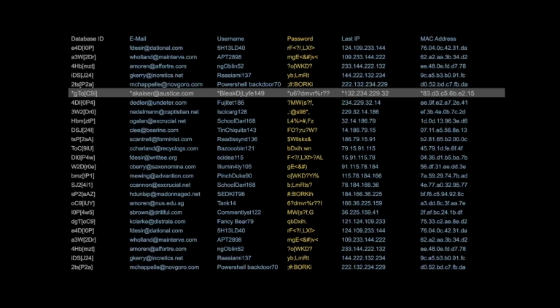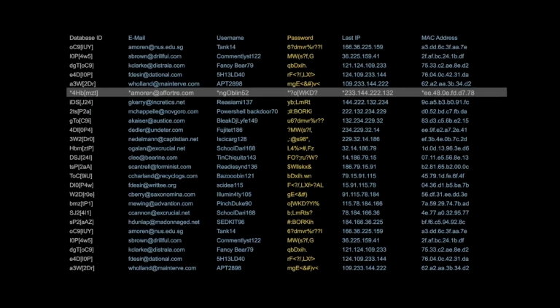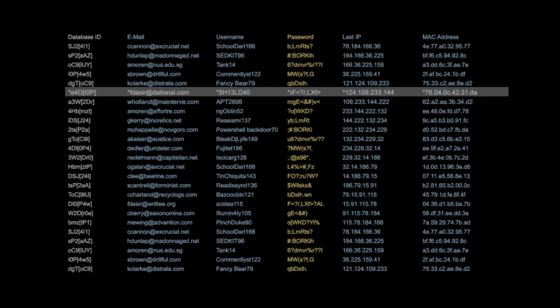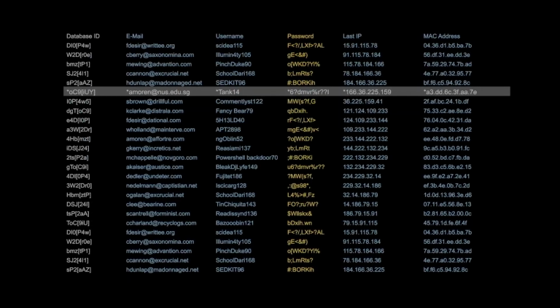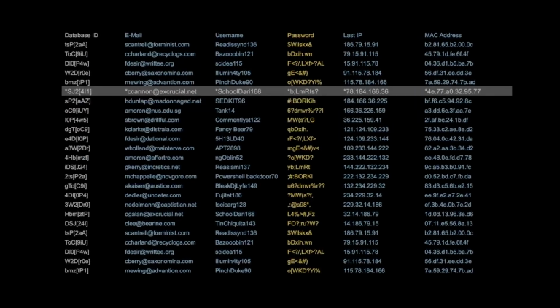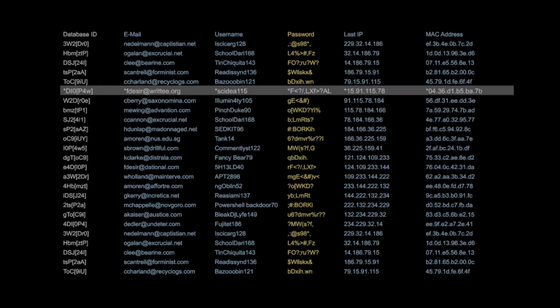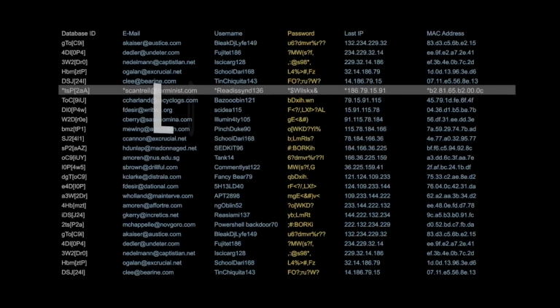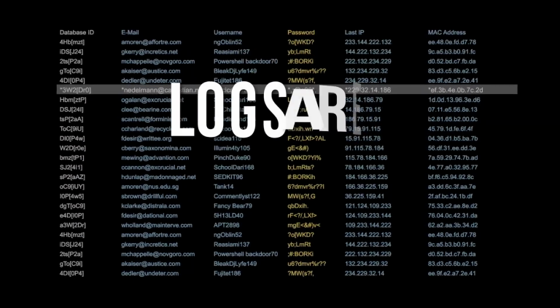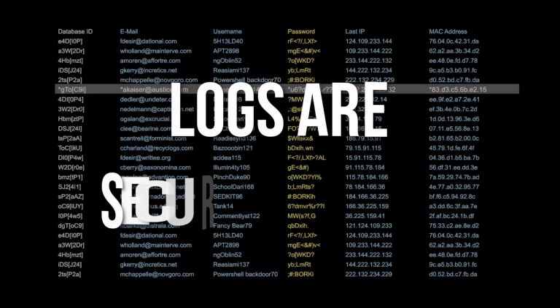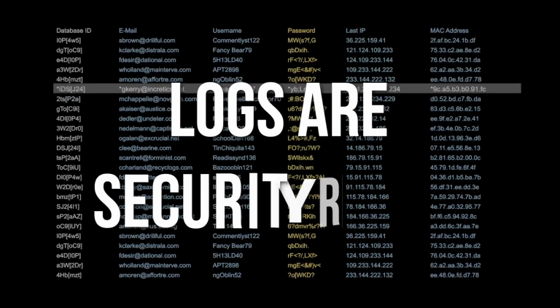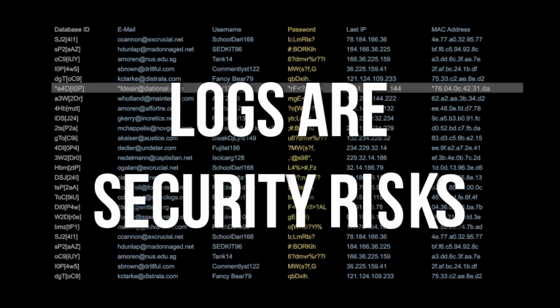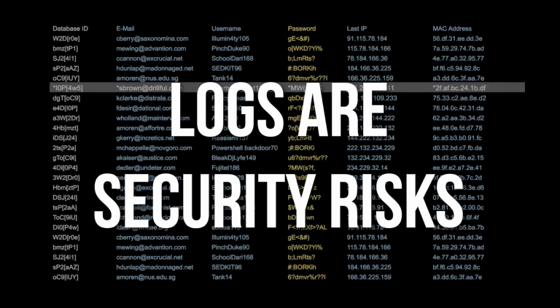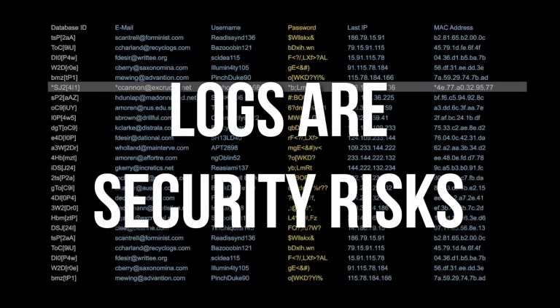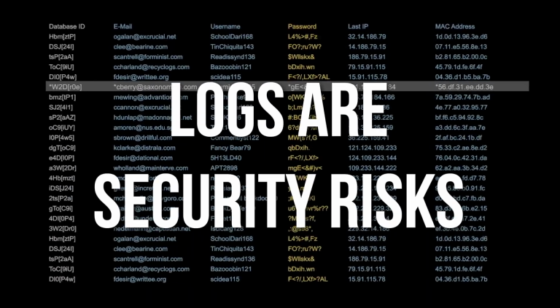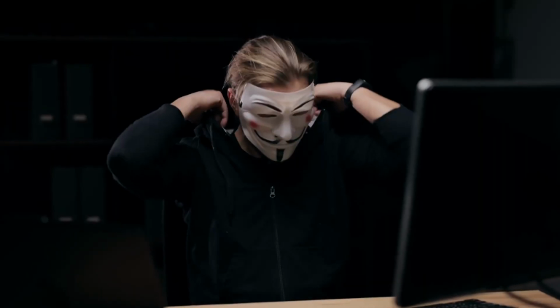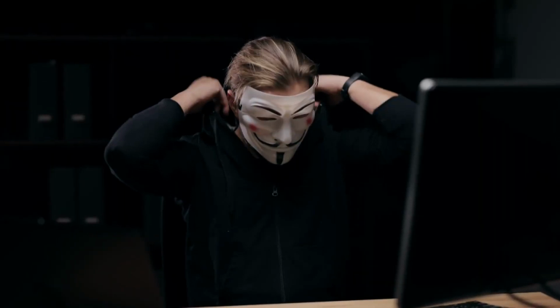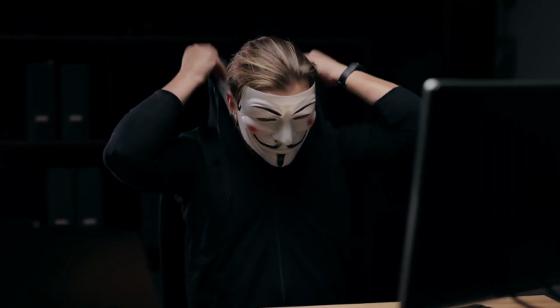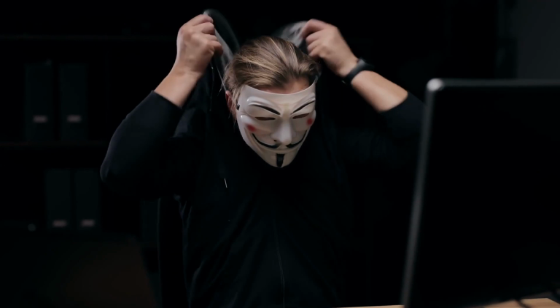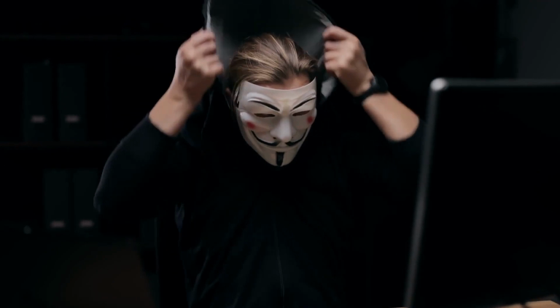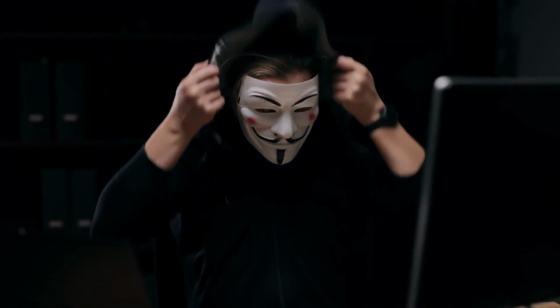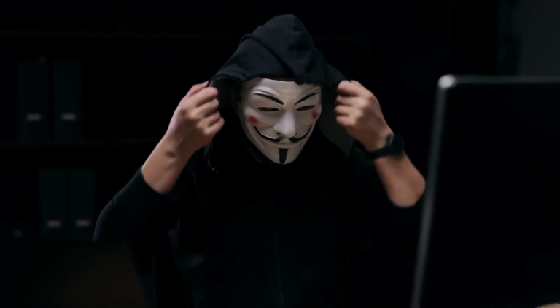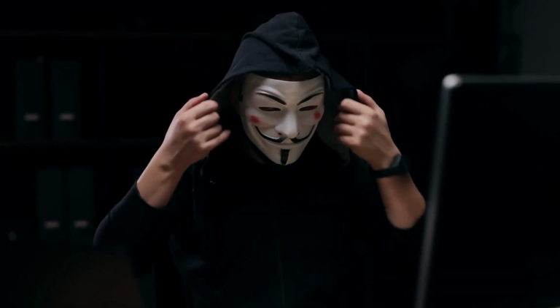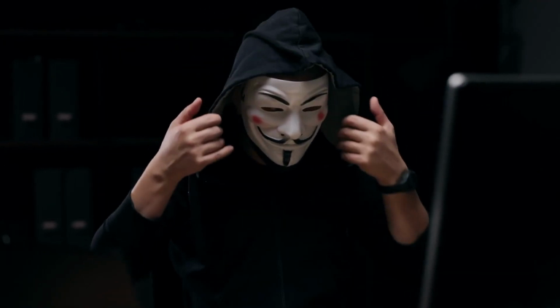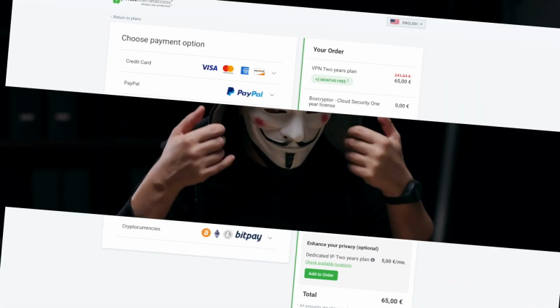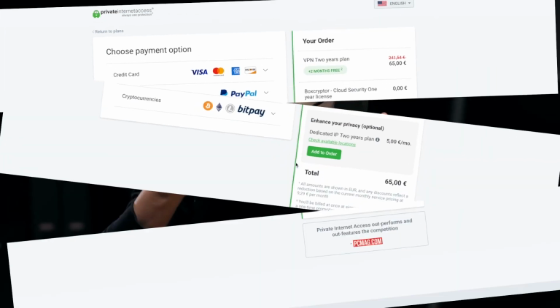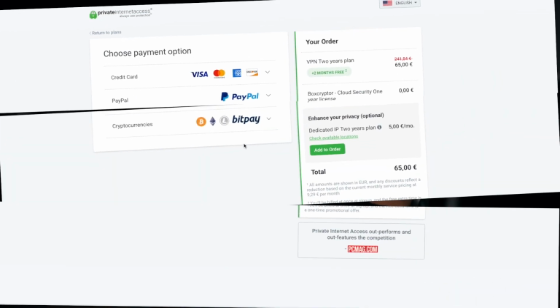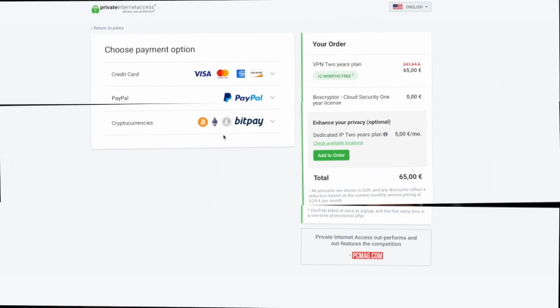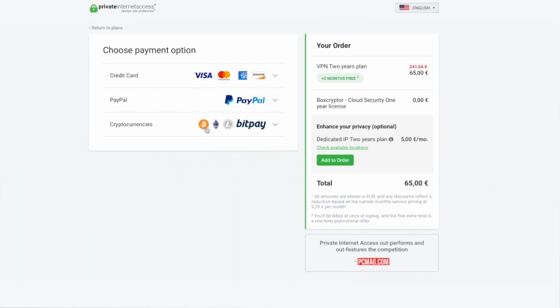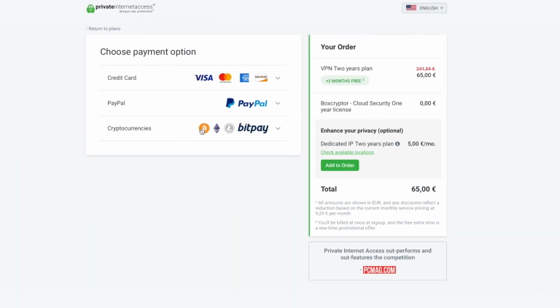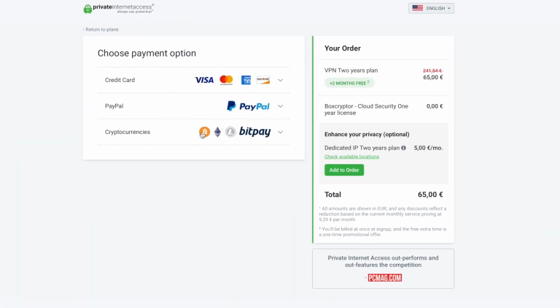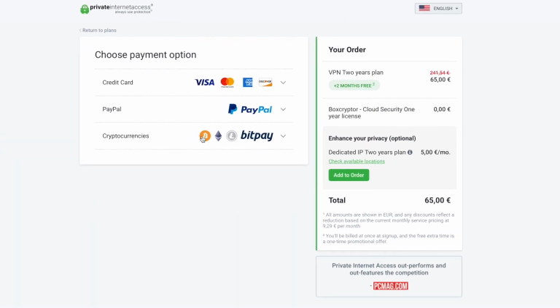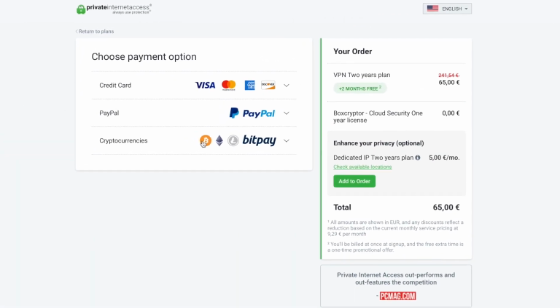No traffic logs are important because logs are security risks. And if you want to add an additional layer of anonymity, you can even pay for your subscription using Bitcoin.